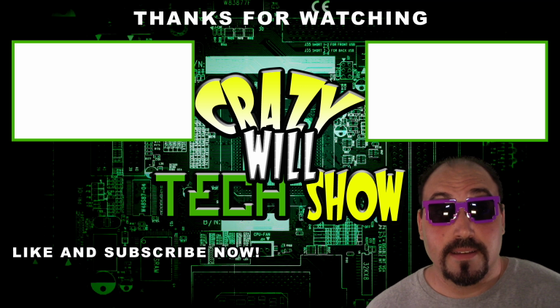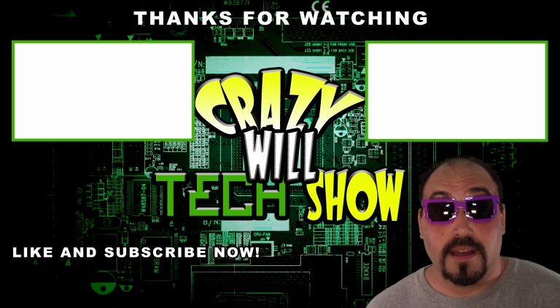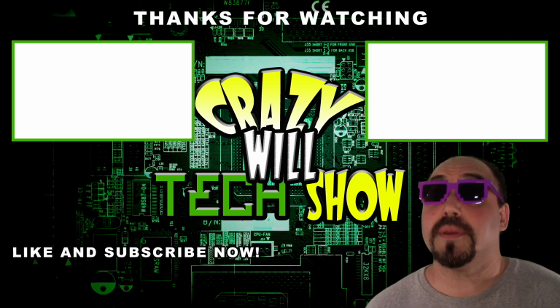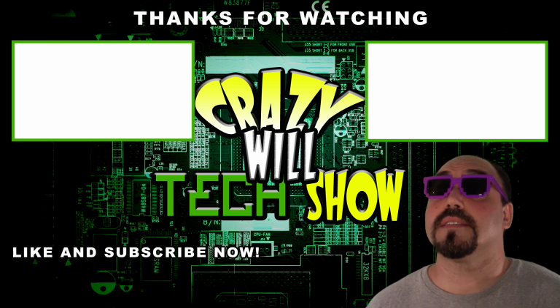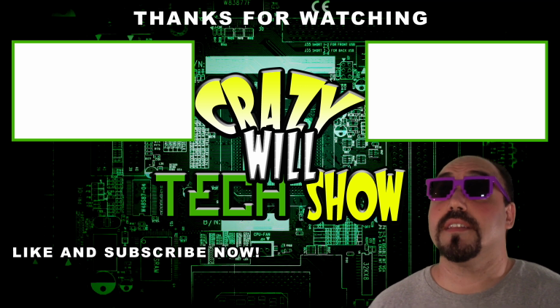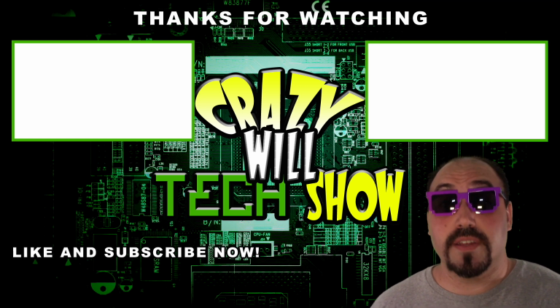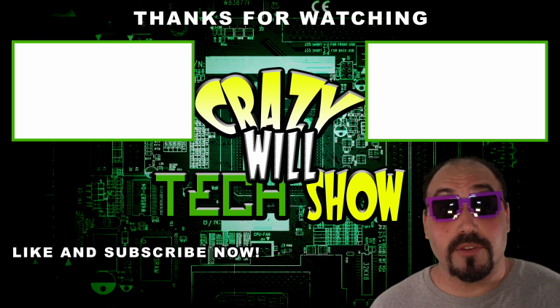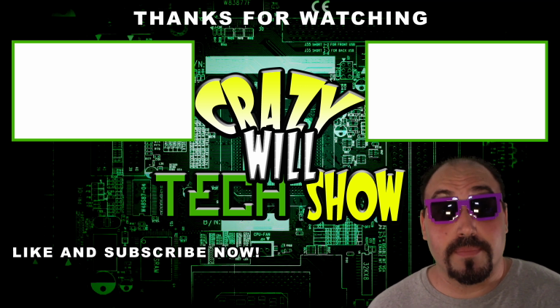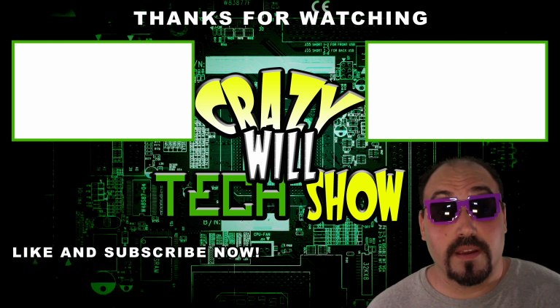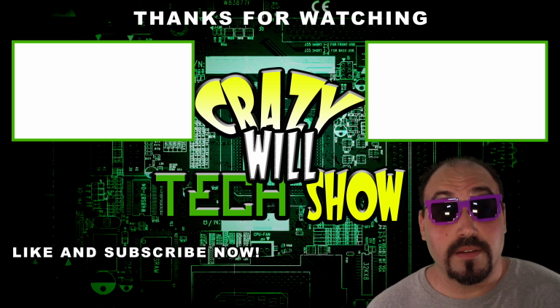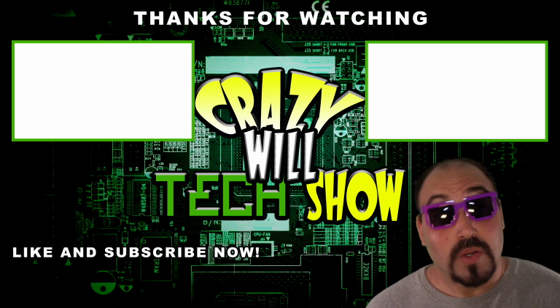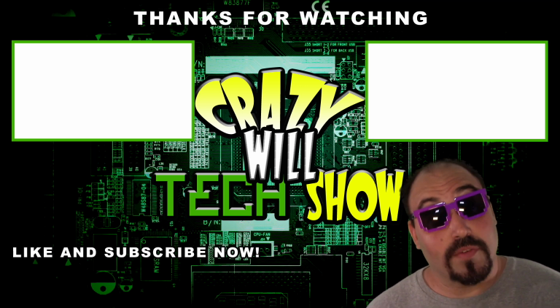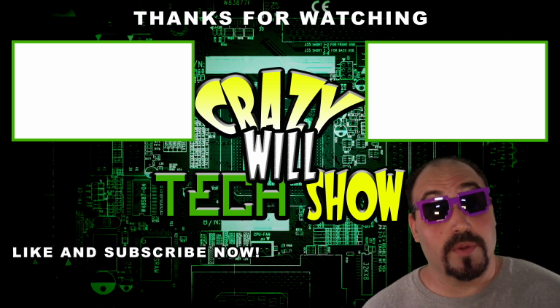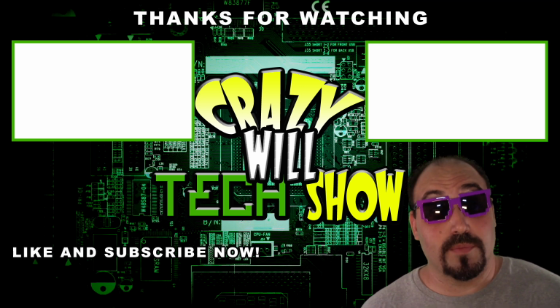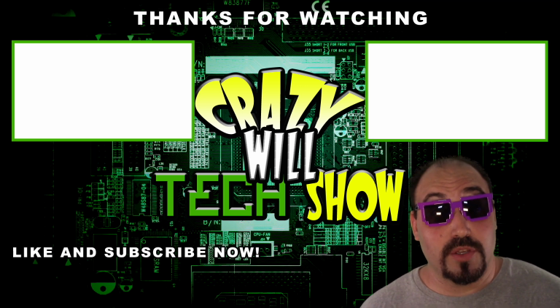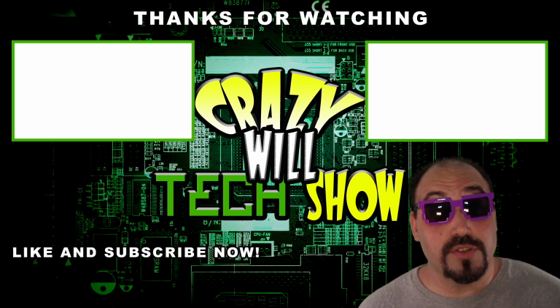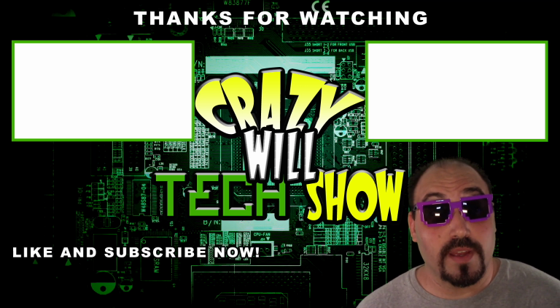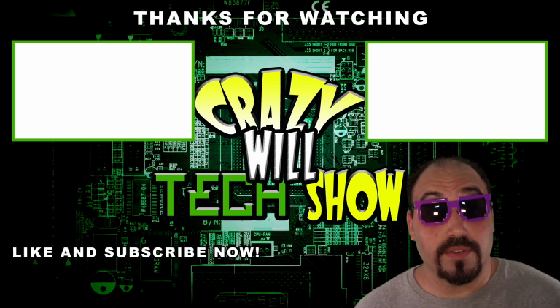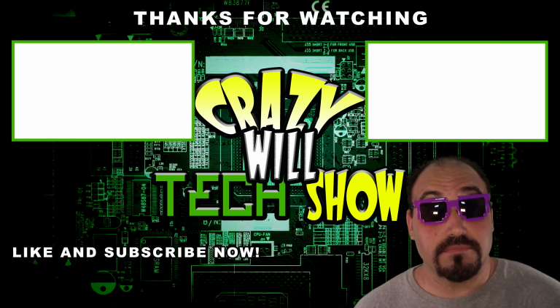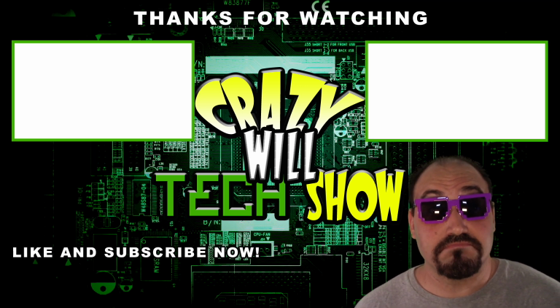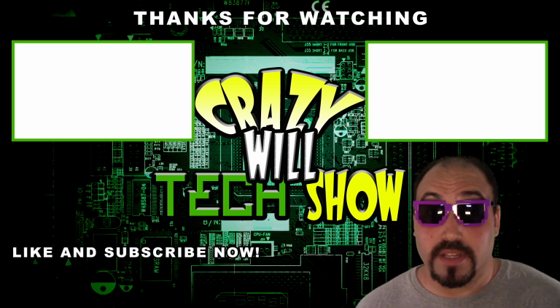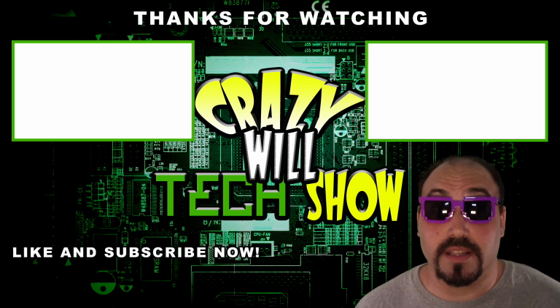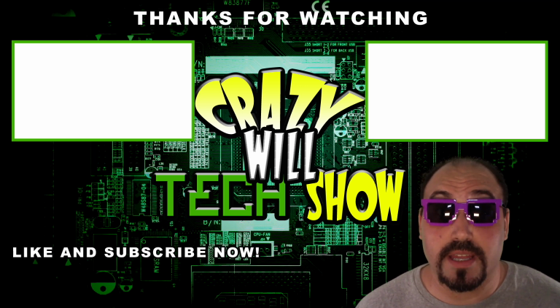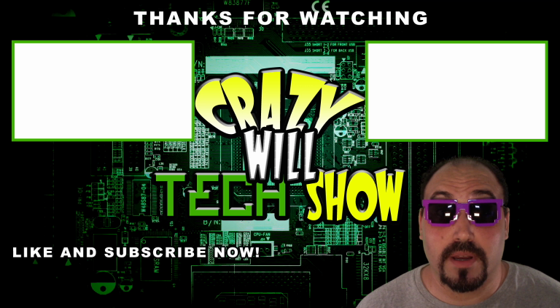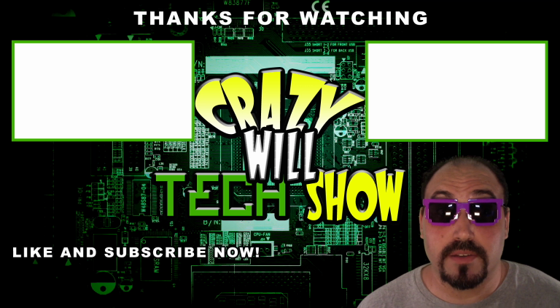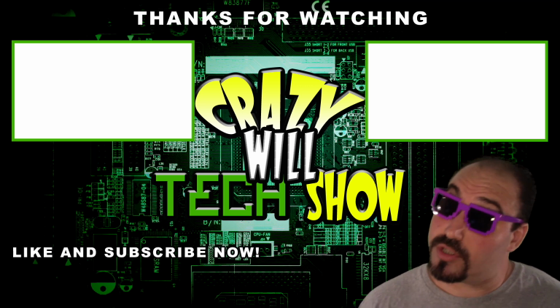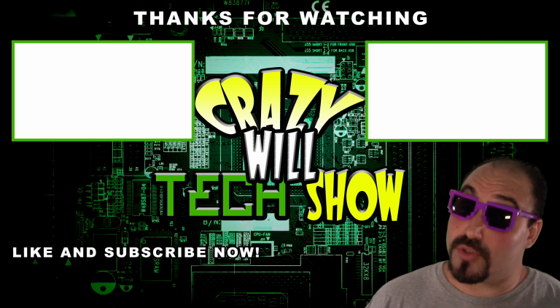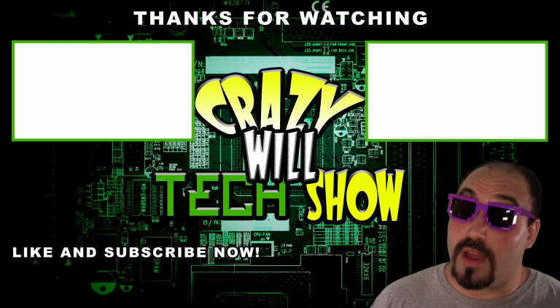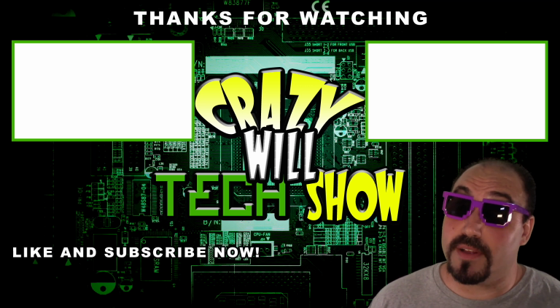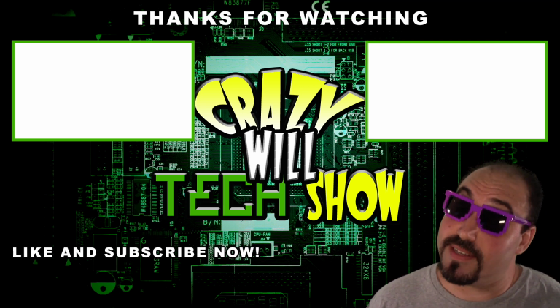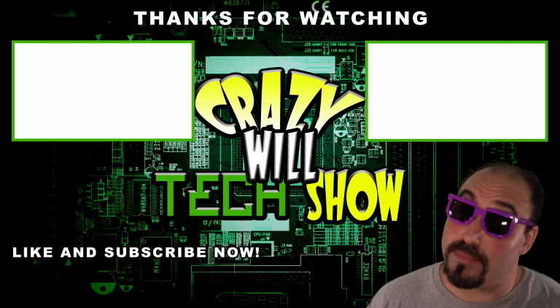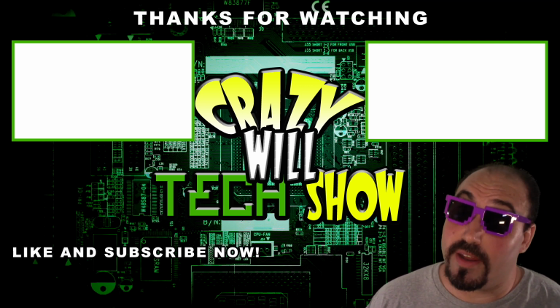There are other videos up there, or if you want to do me a huge favor, click the like button — or the subscribe button, even better.